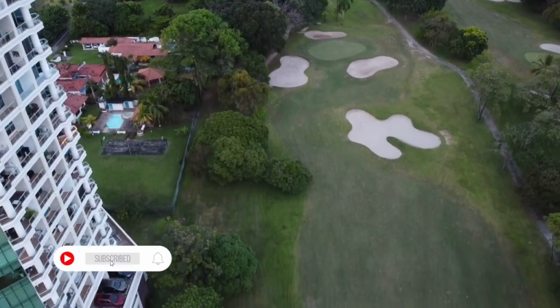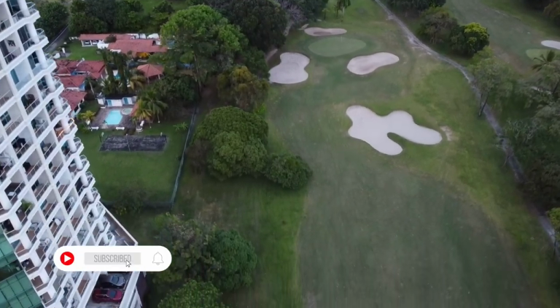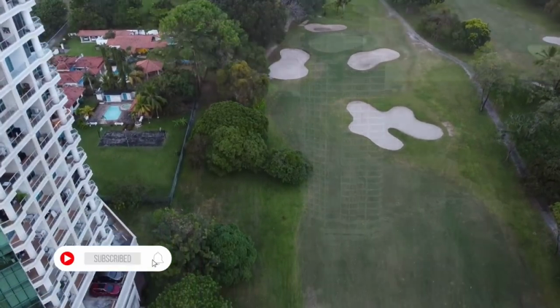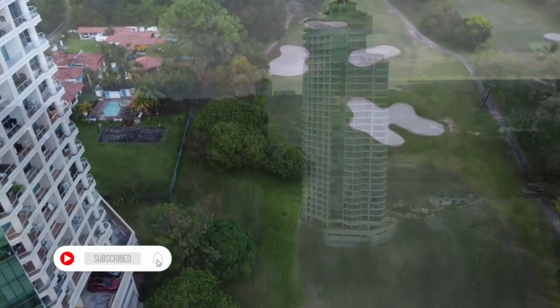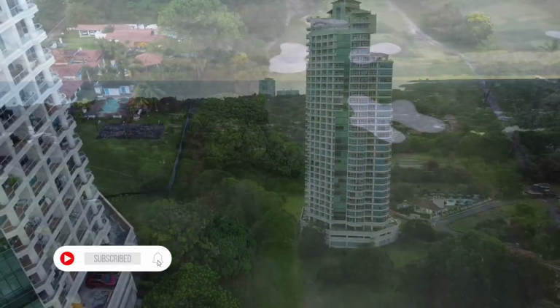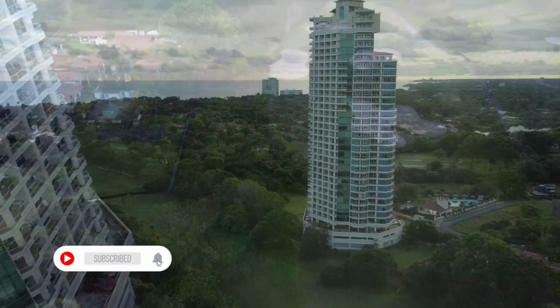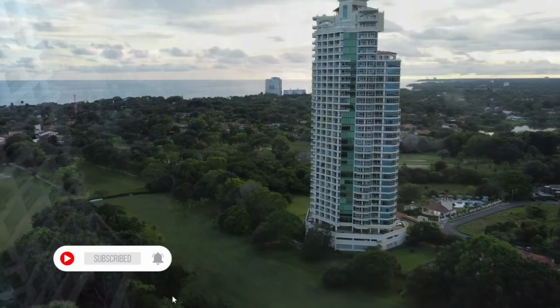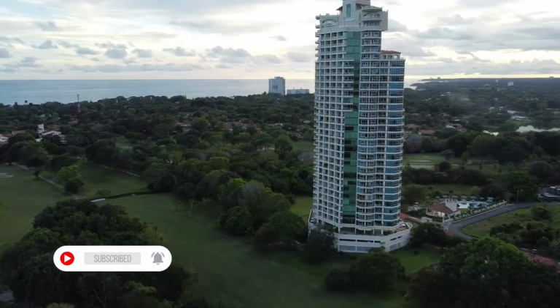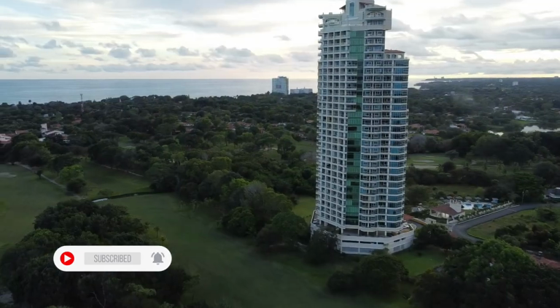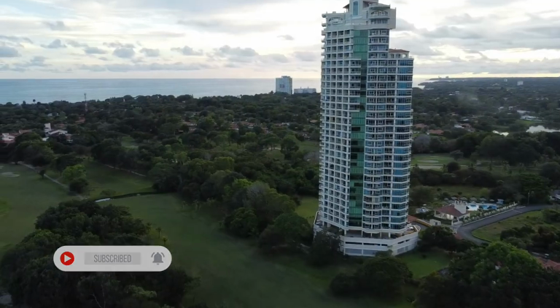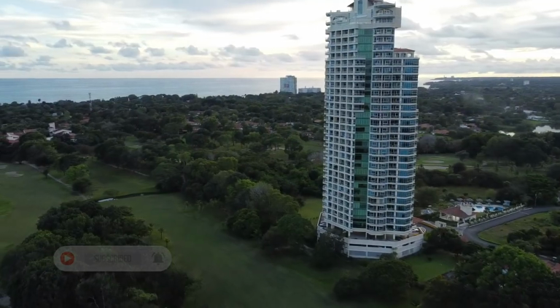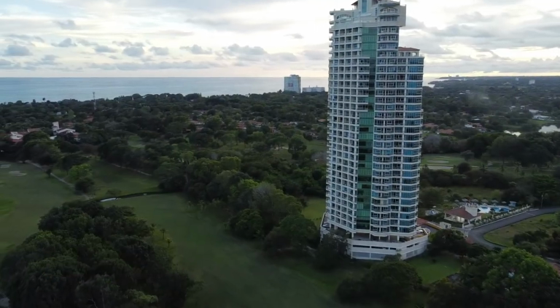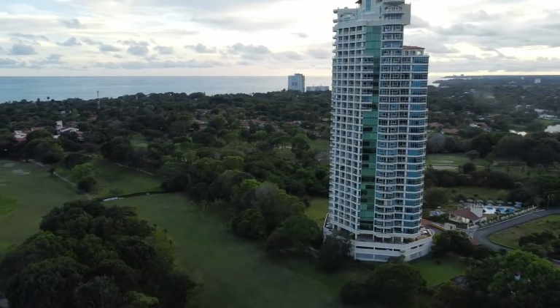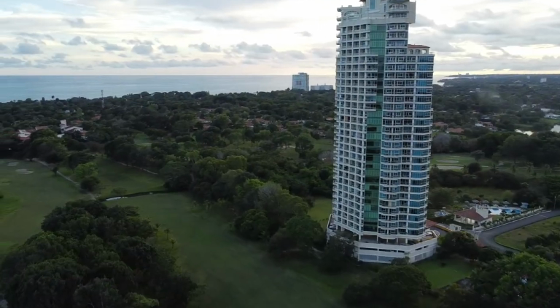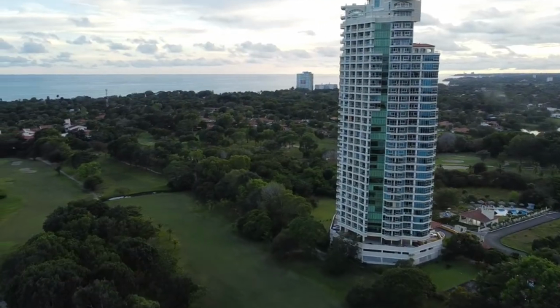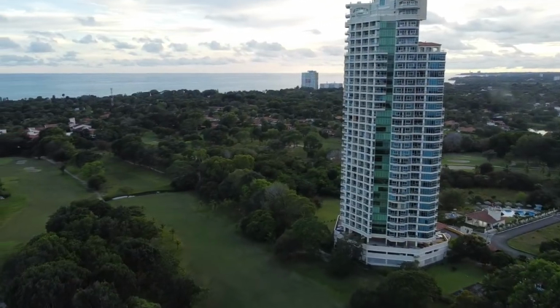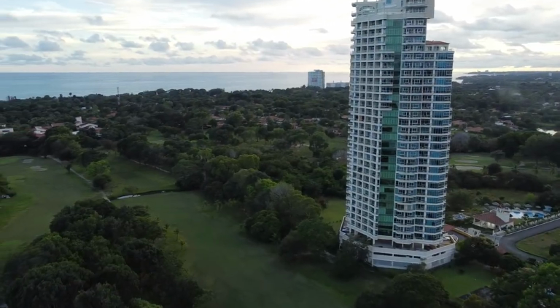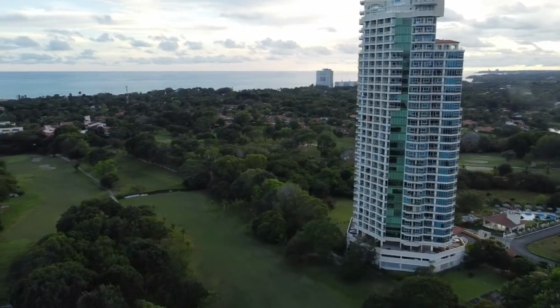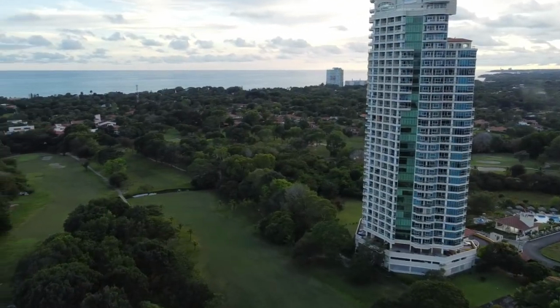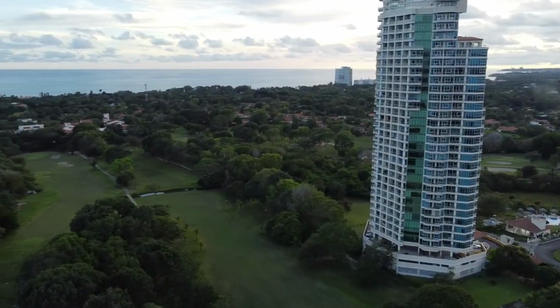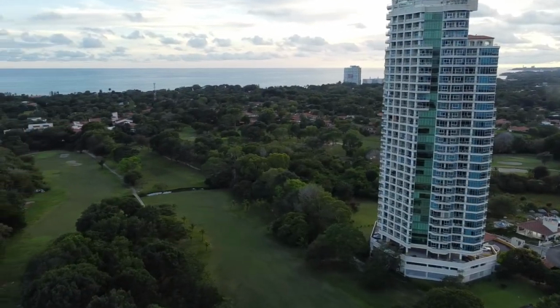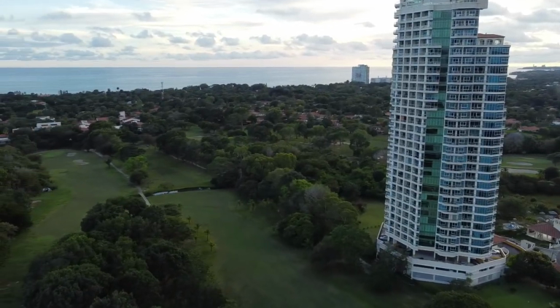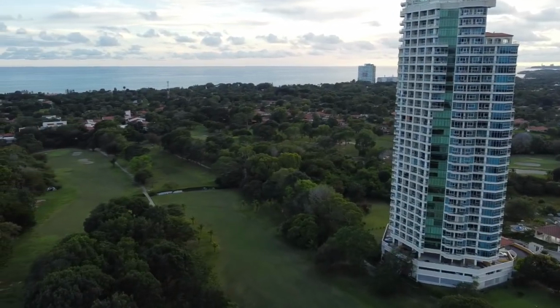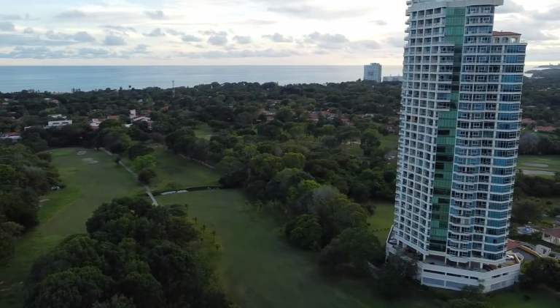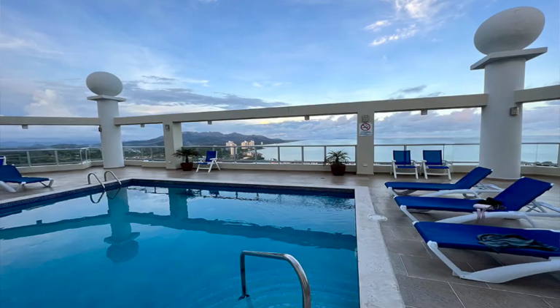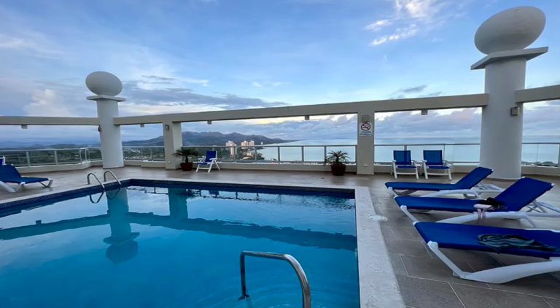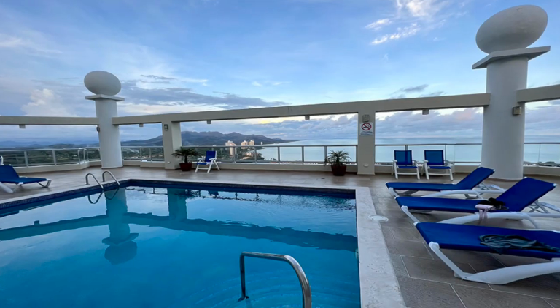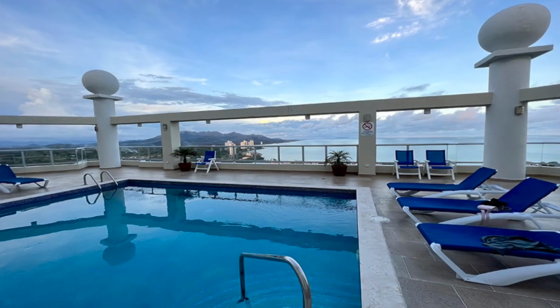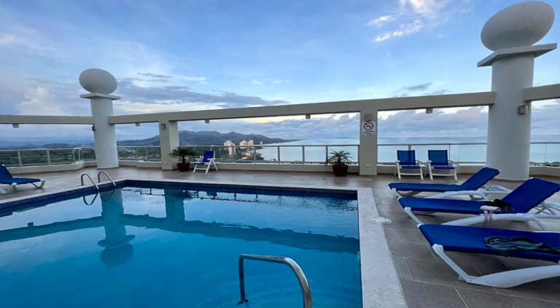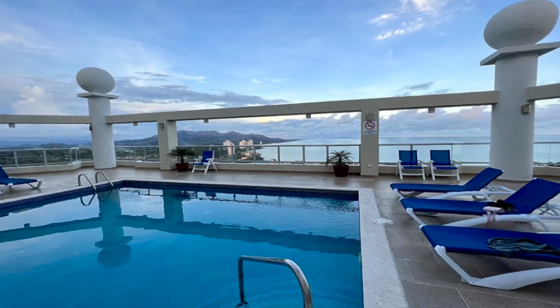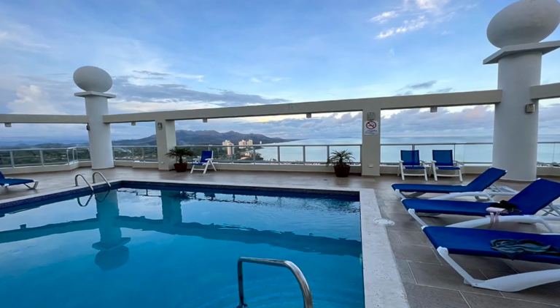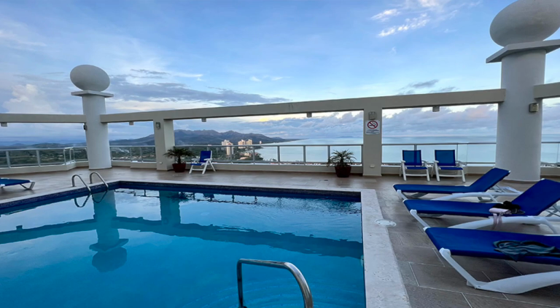At Metro Realty Panama we have the best listings in Coronado Golf, Alcazar, Coronado Bay, as well as houses in Coronado.